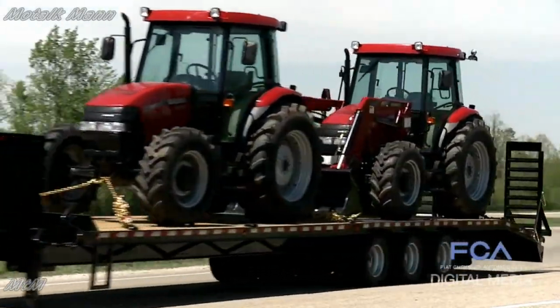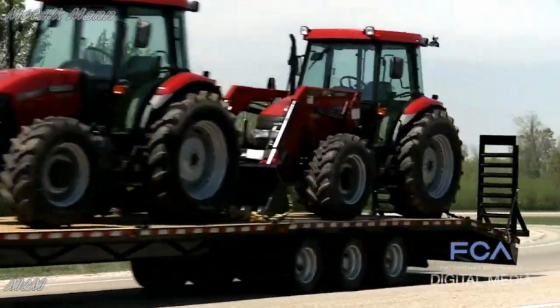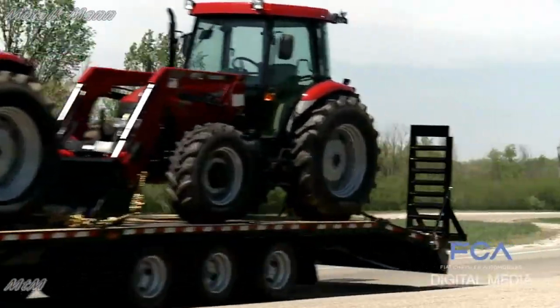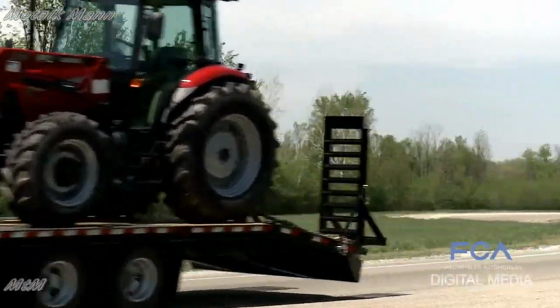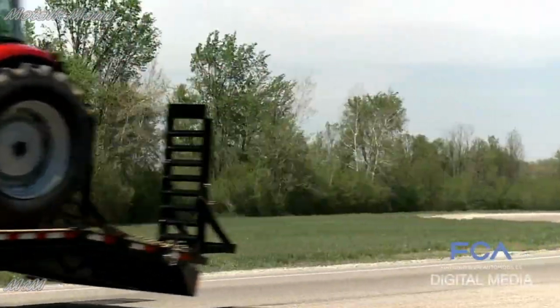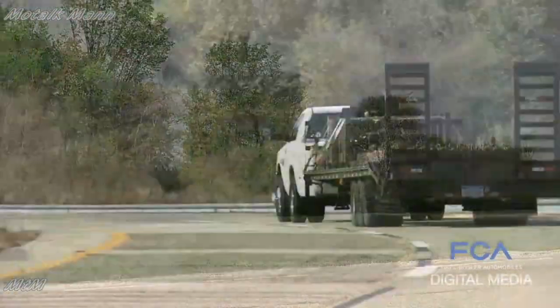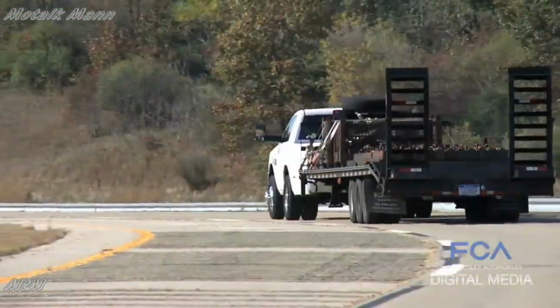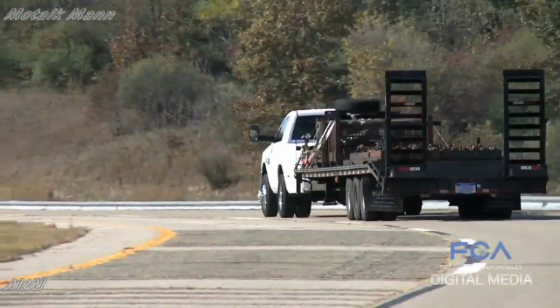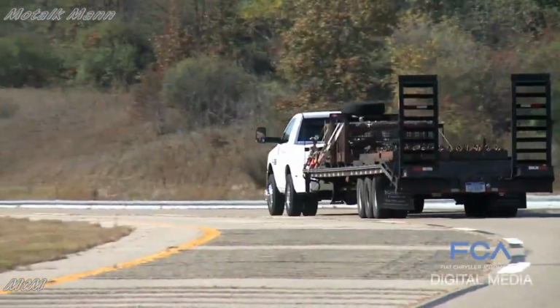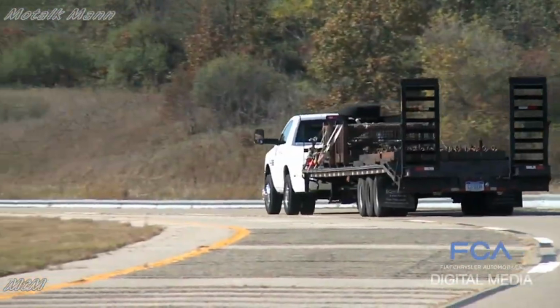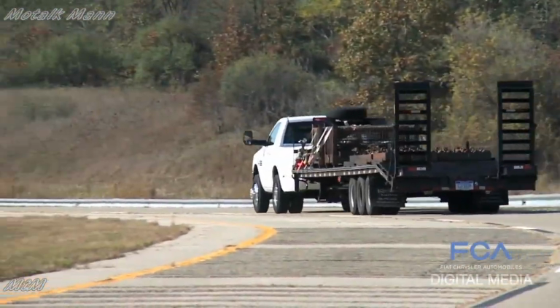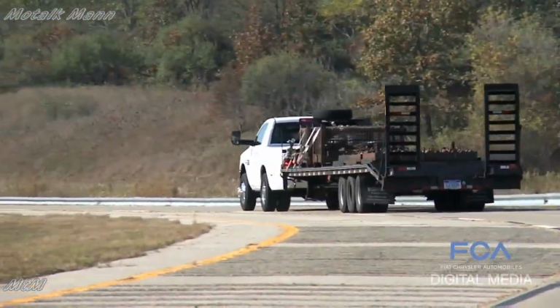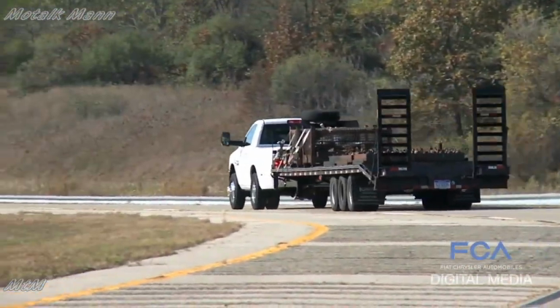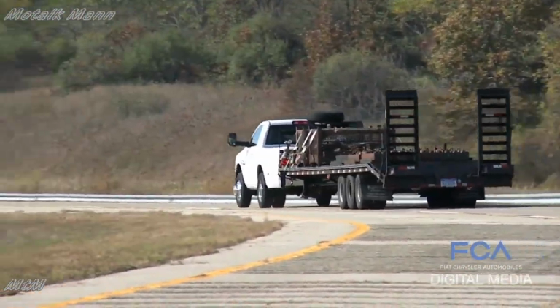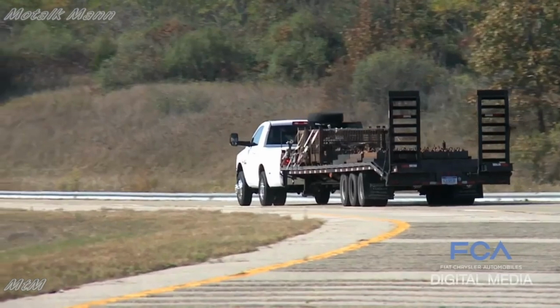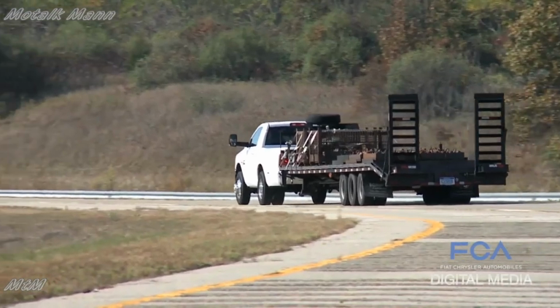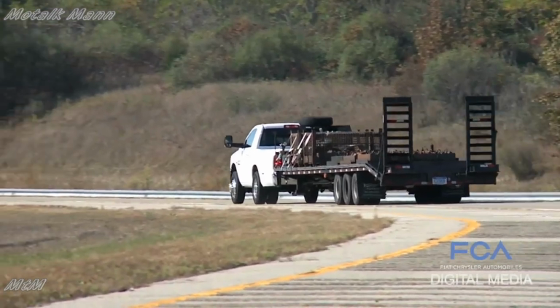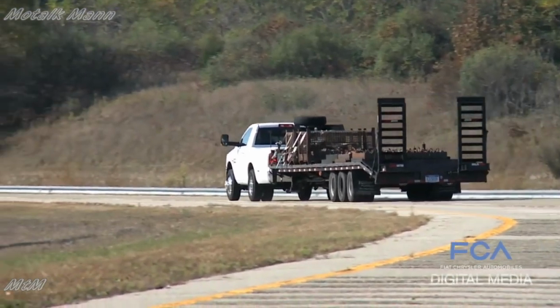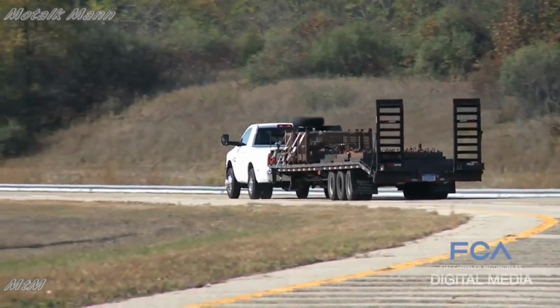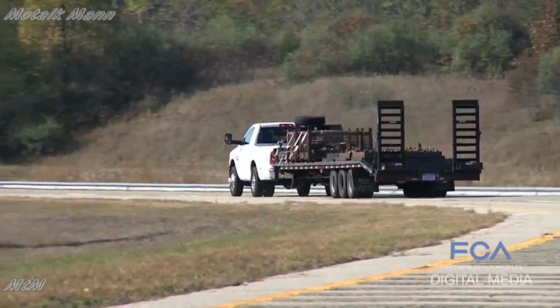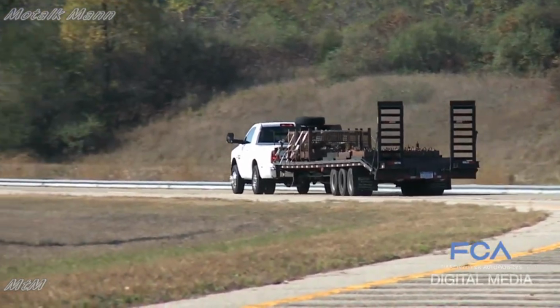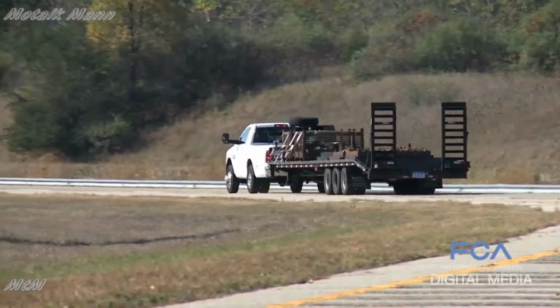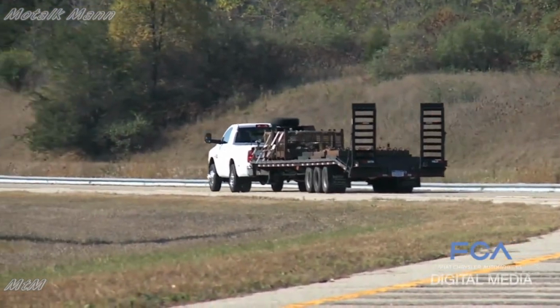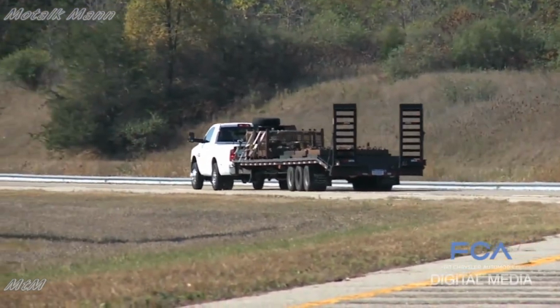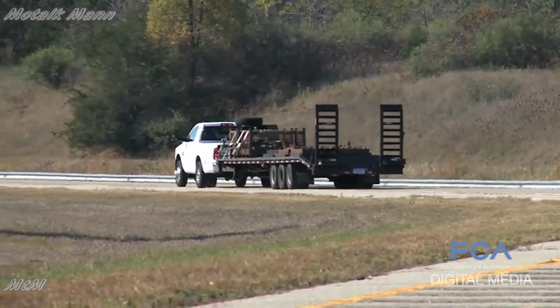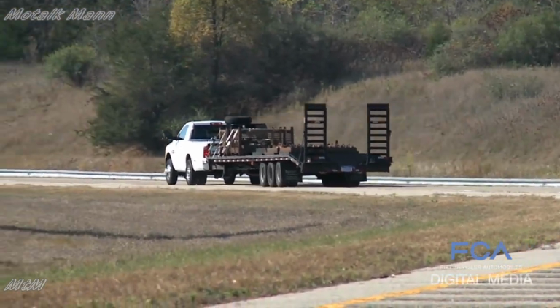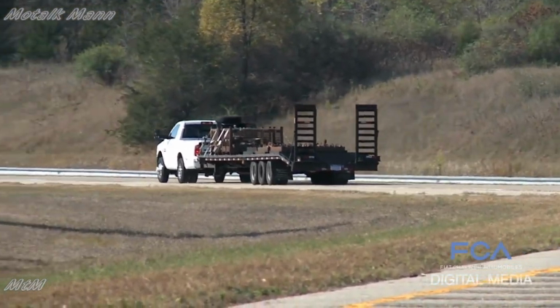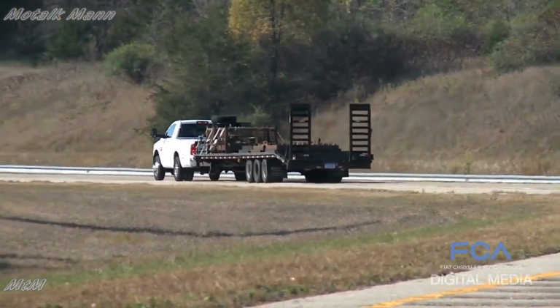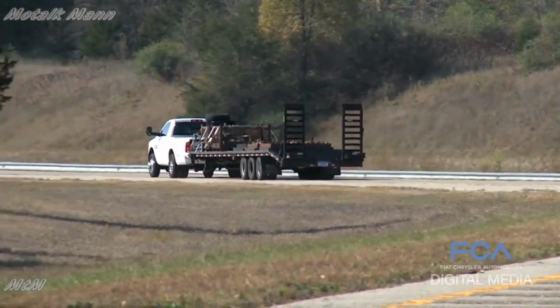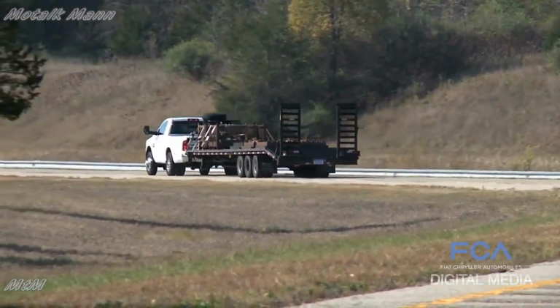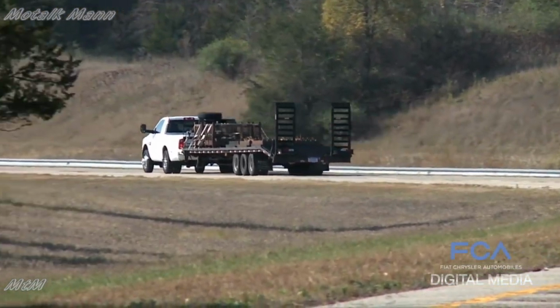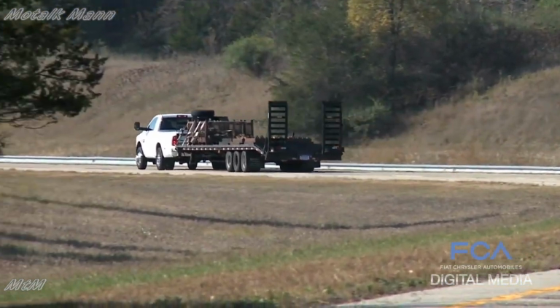The 2018 Ram Heavy Duties with this new record-breaking capability will be in dealerships in August.